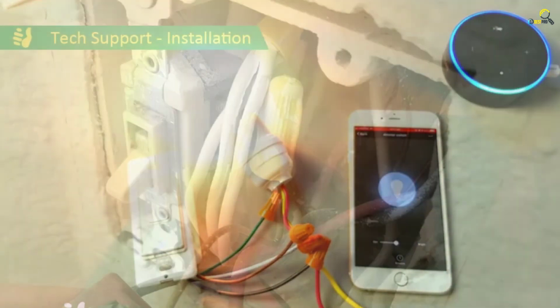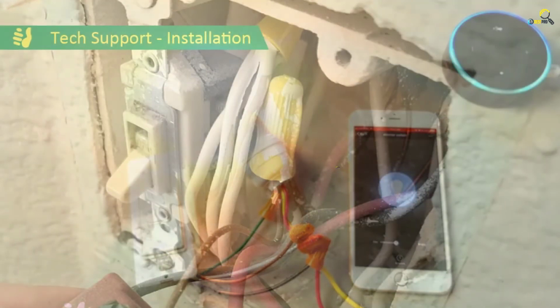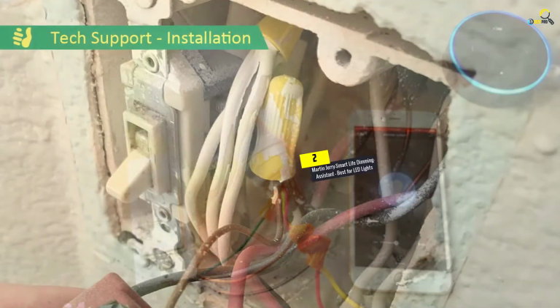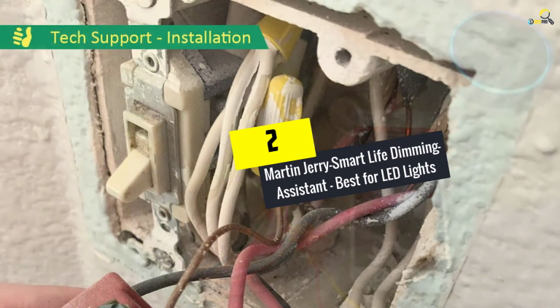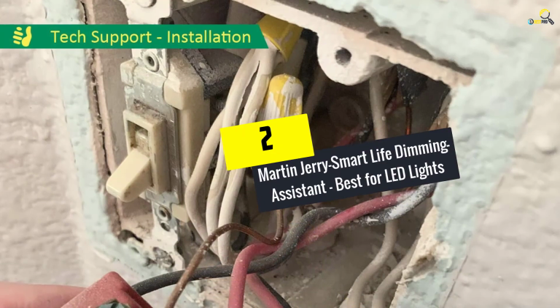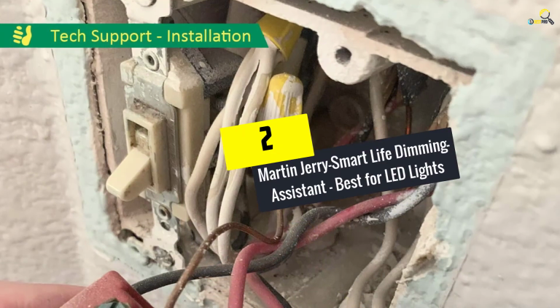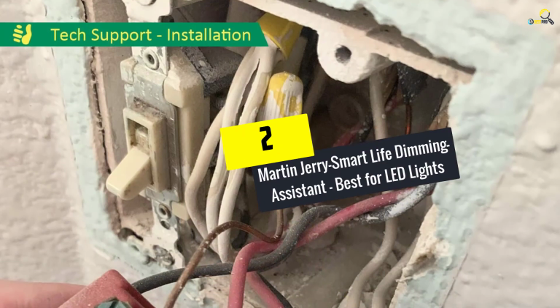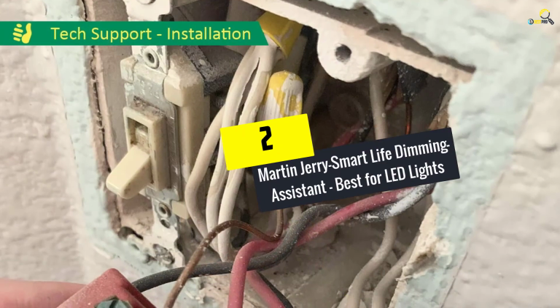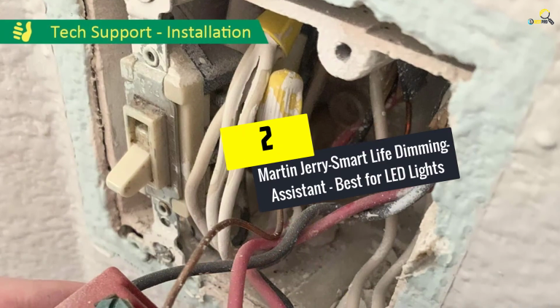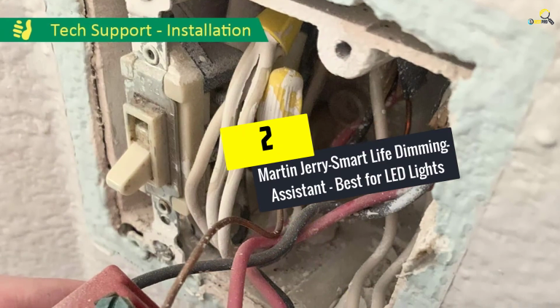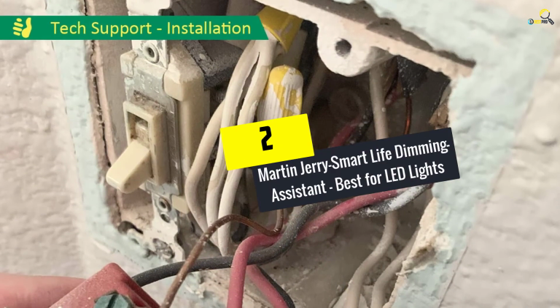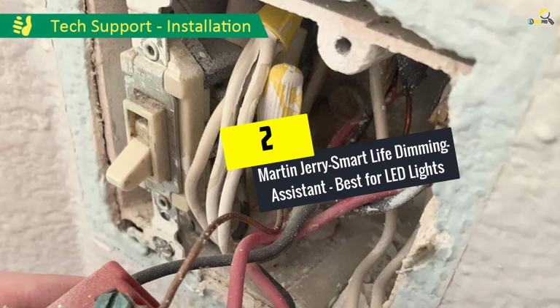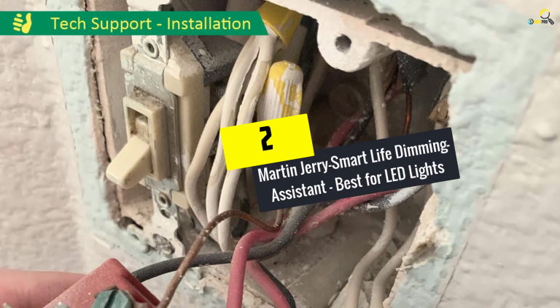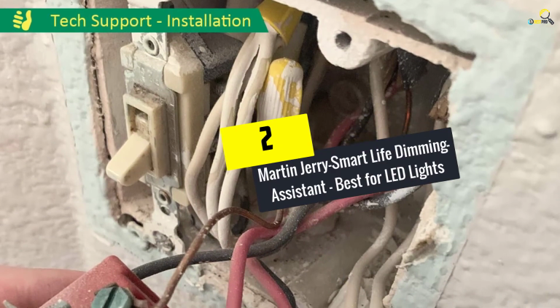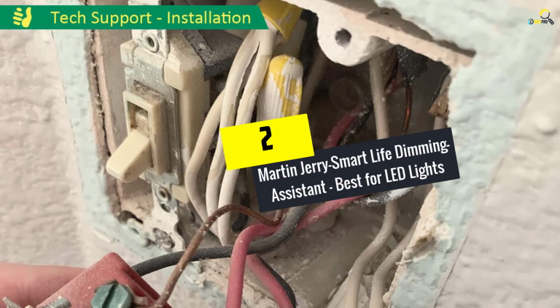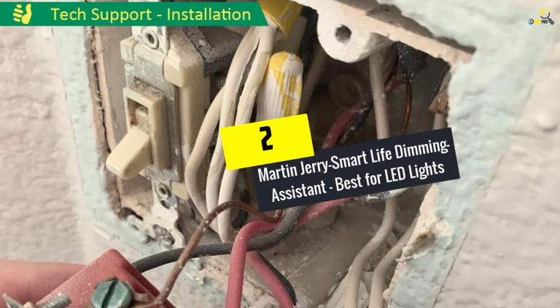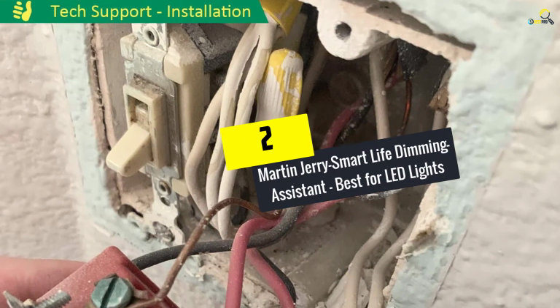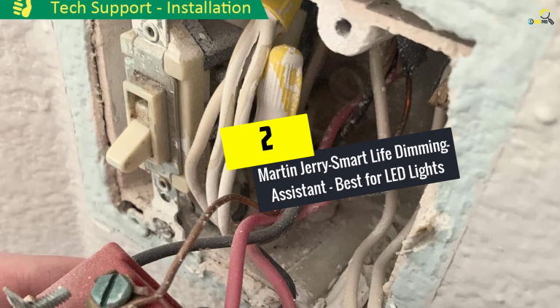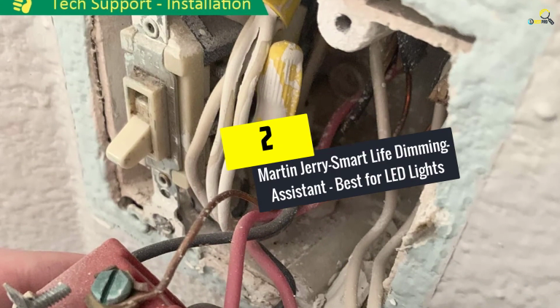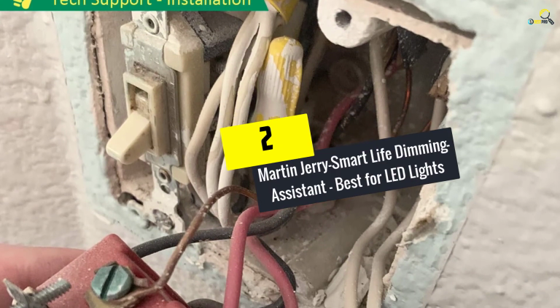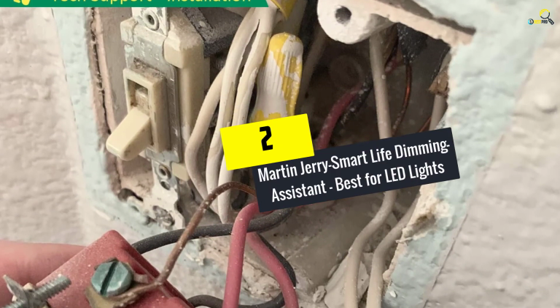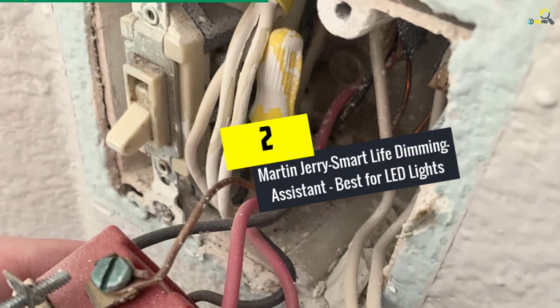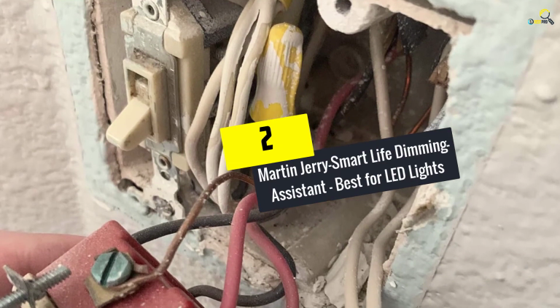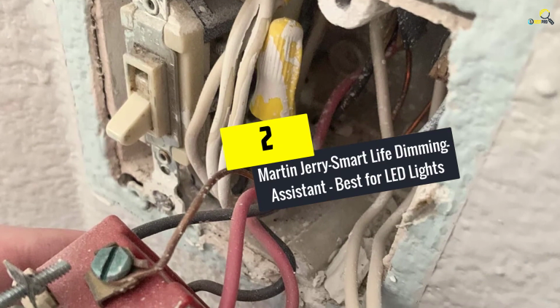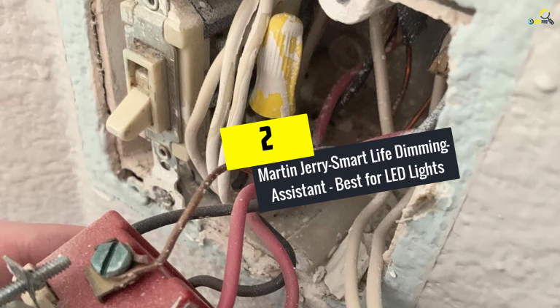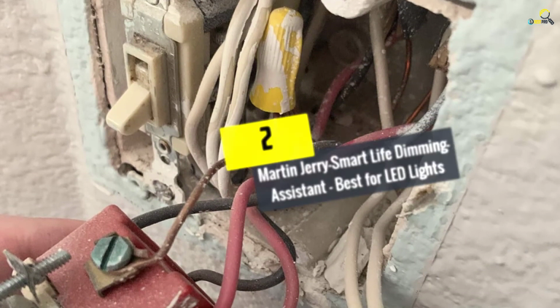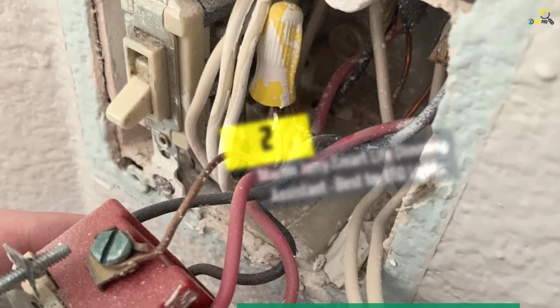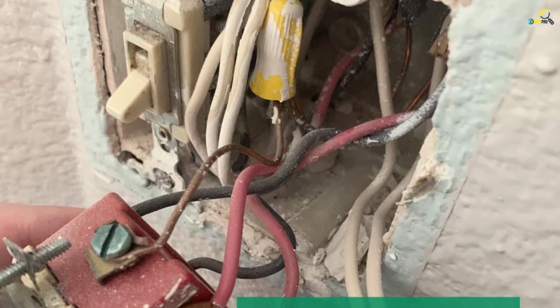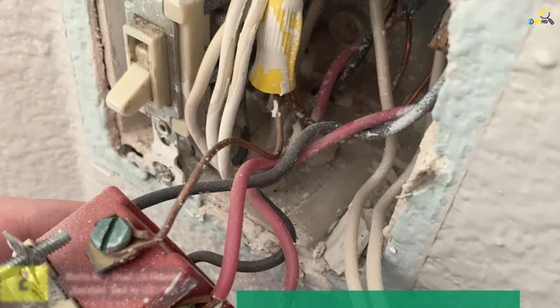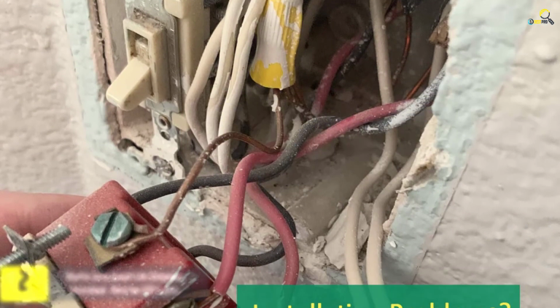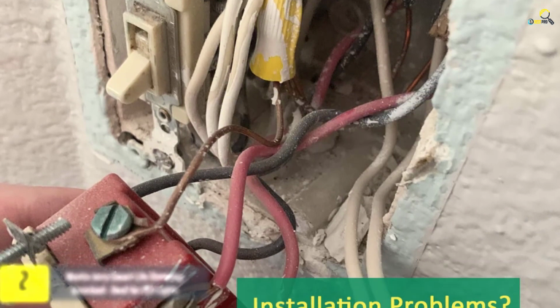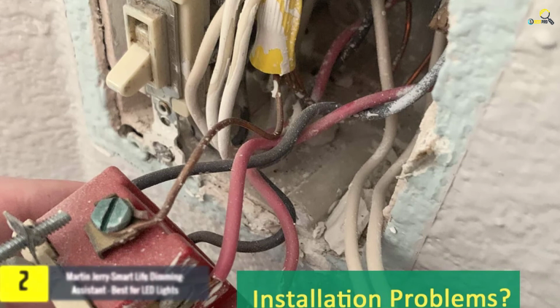At number 2, we have the Martin Jerry Smart Life Dimming Assistant, best for LED lights.